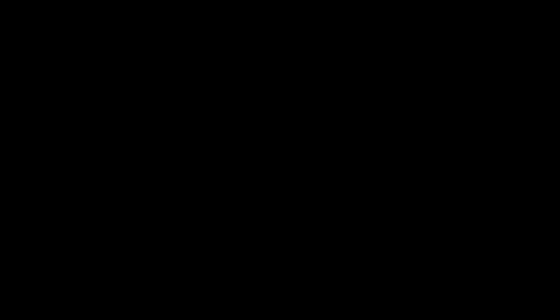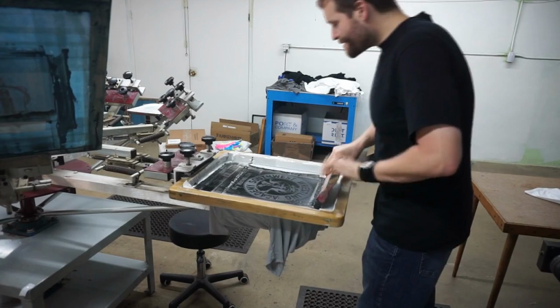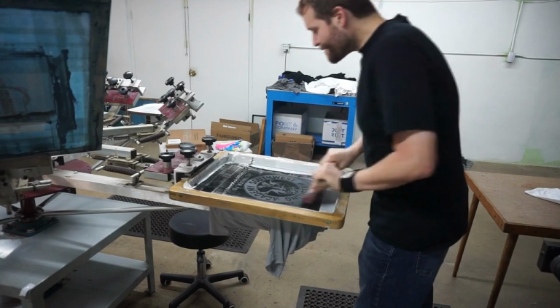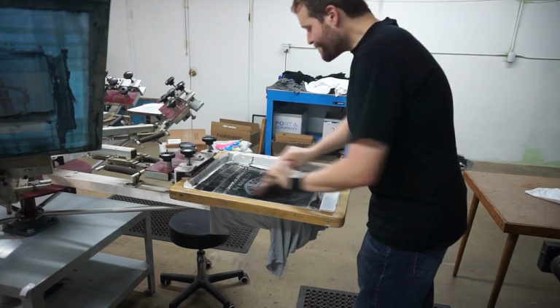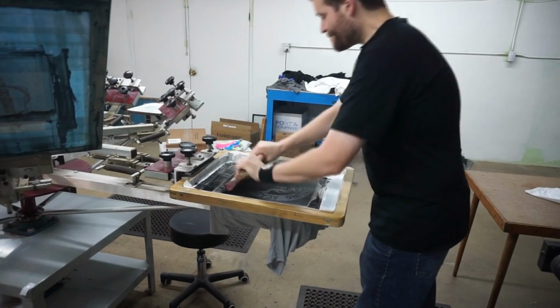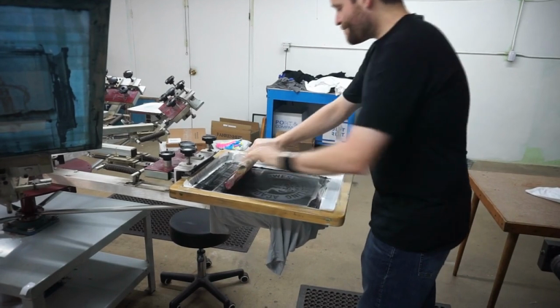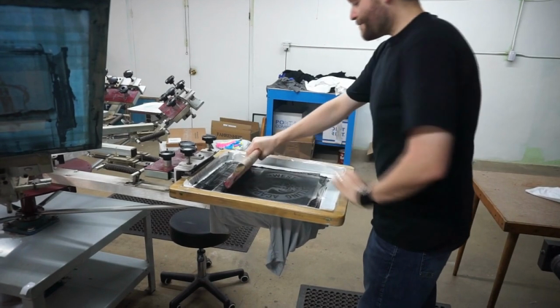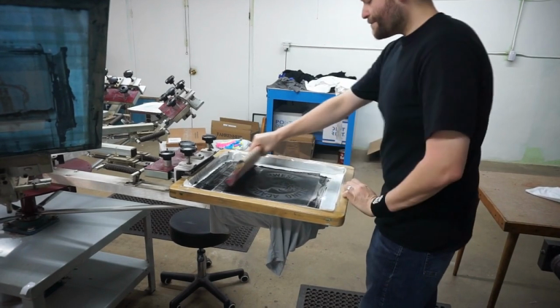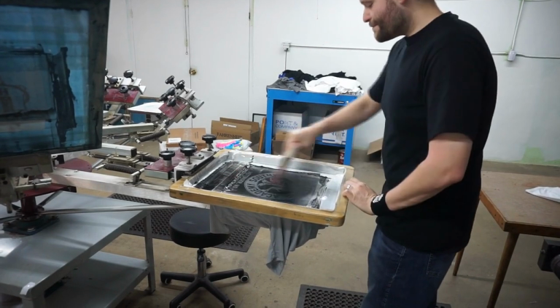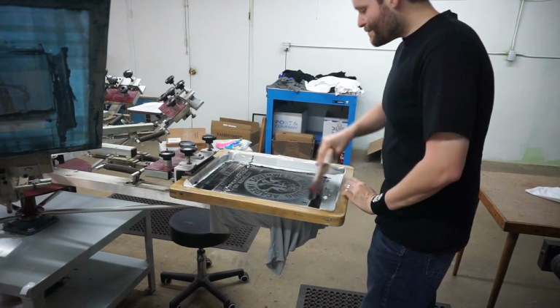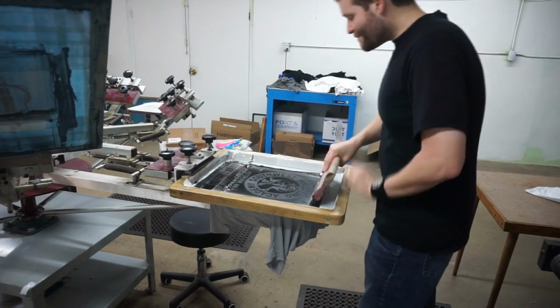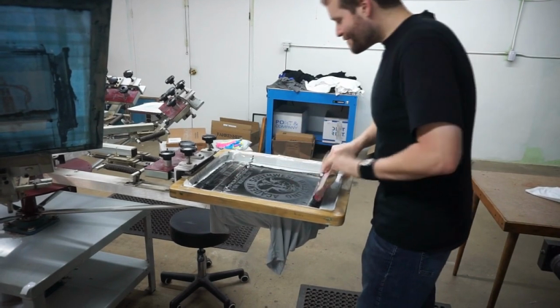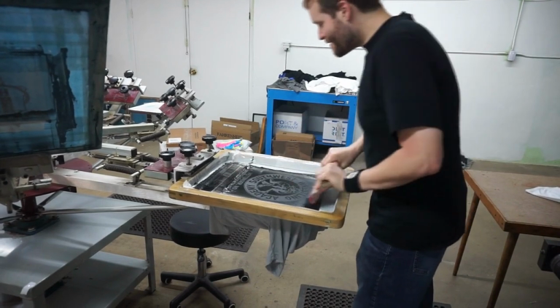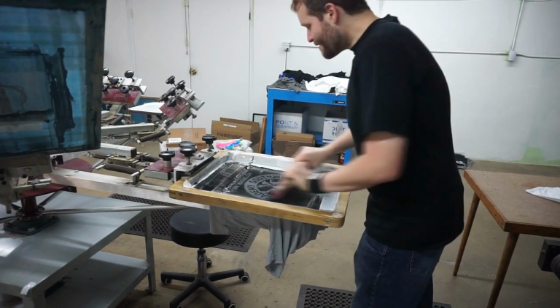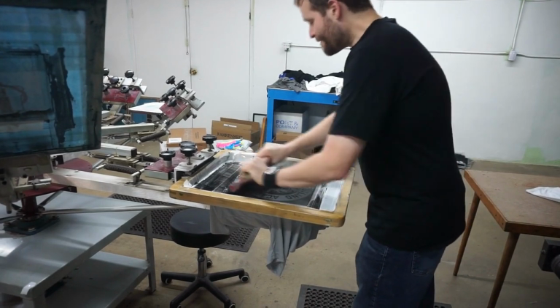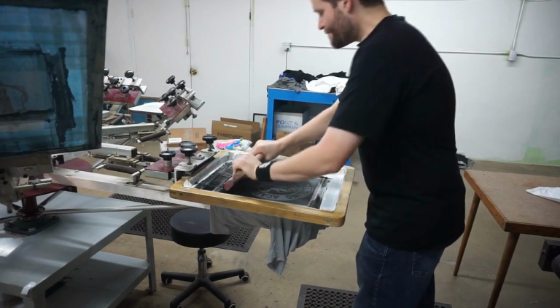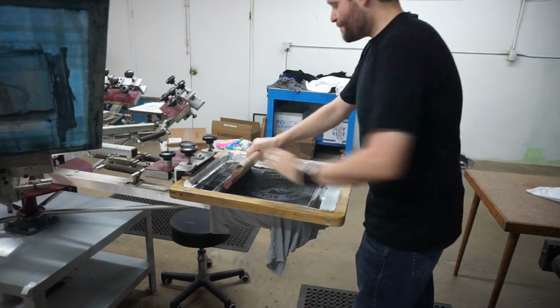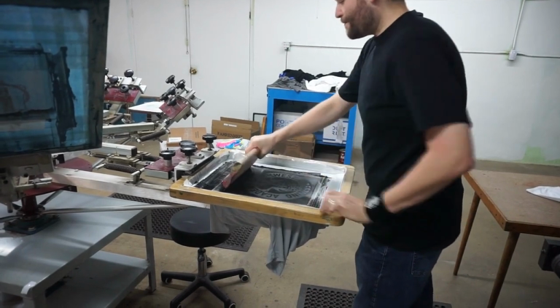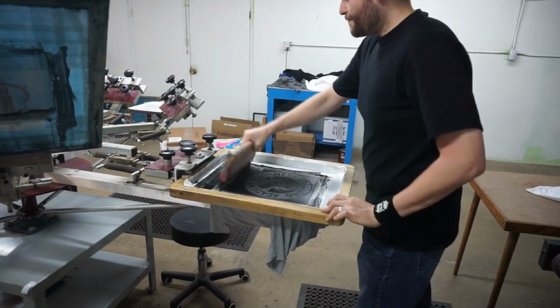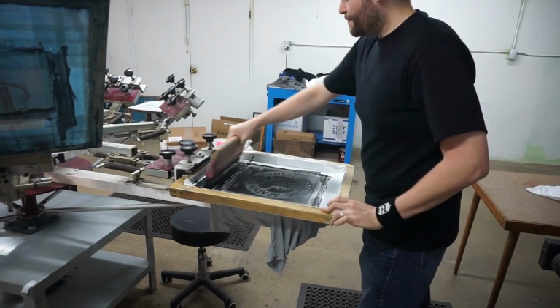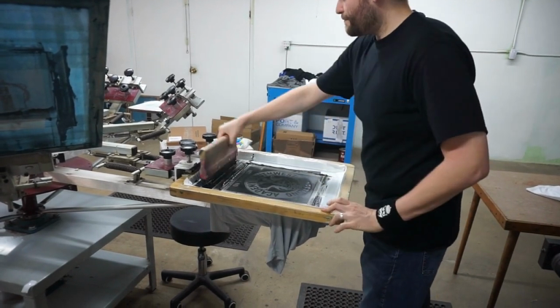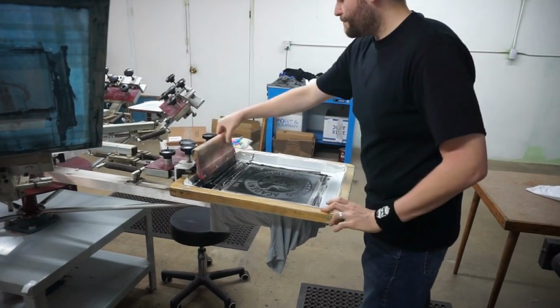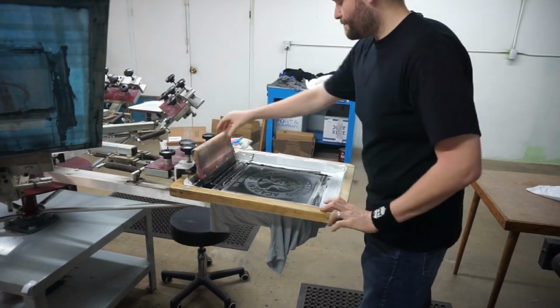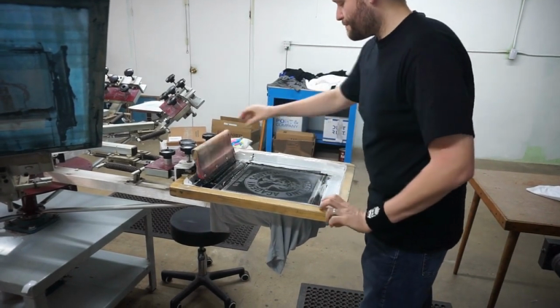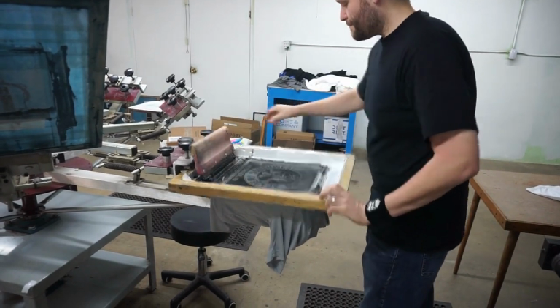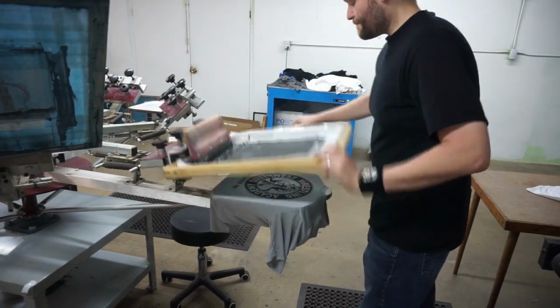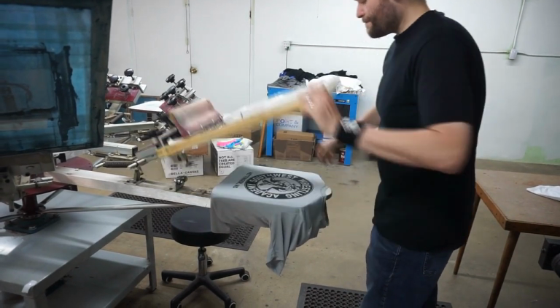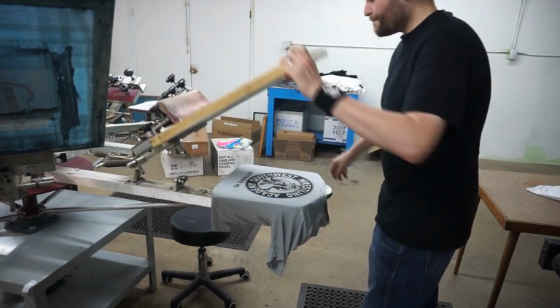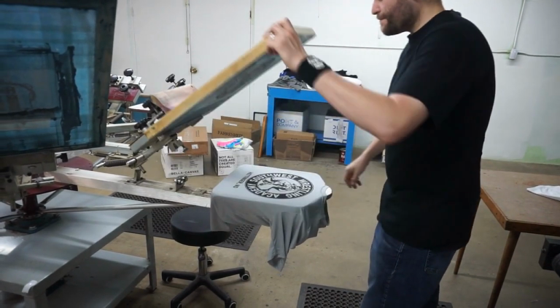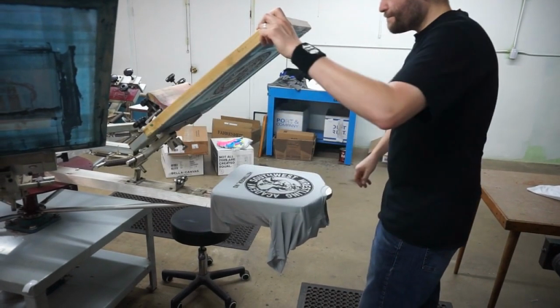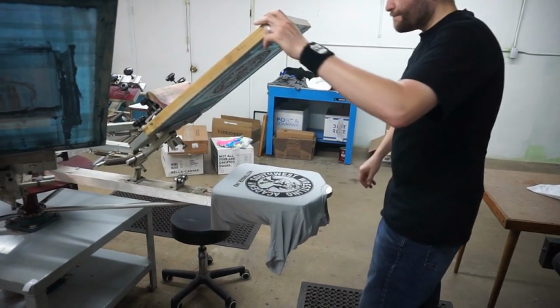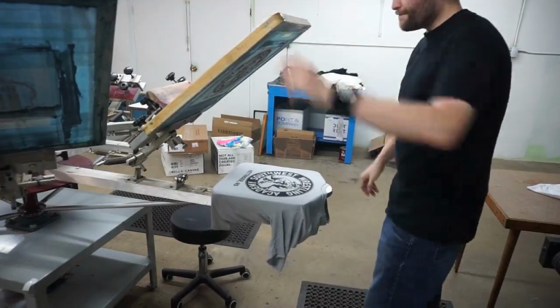I sat down with Andy Rail and talked about his newest gear and the future plans of Graphic Attic.